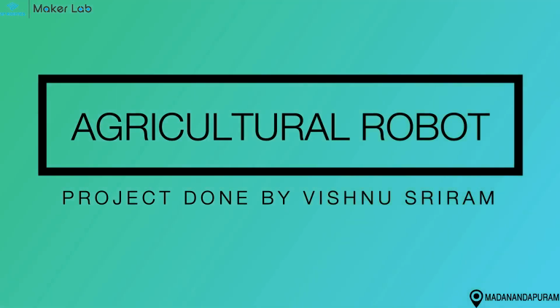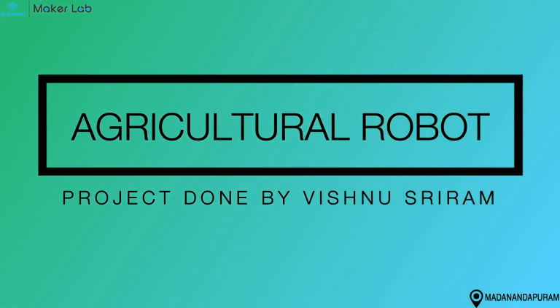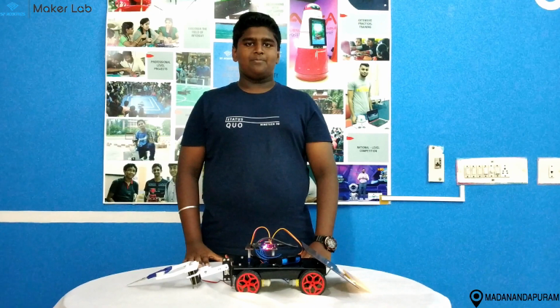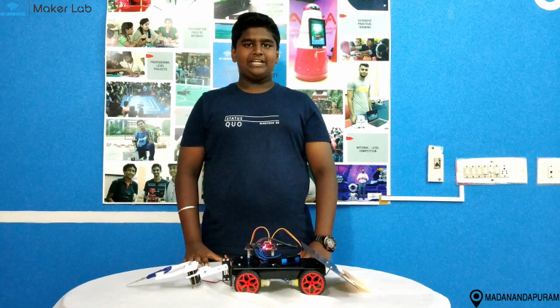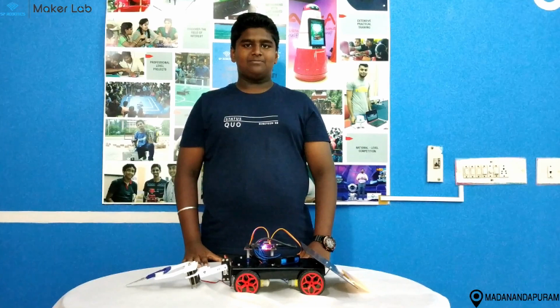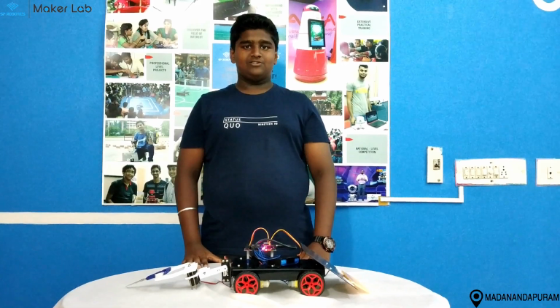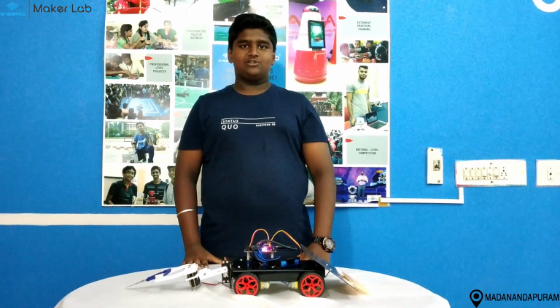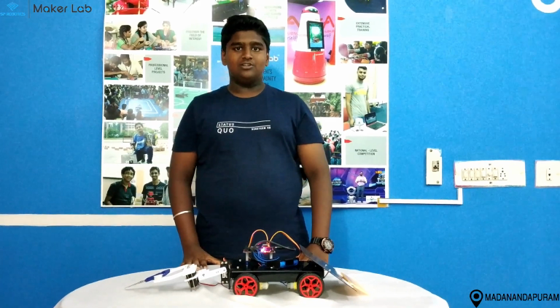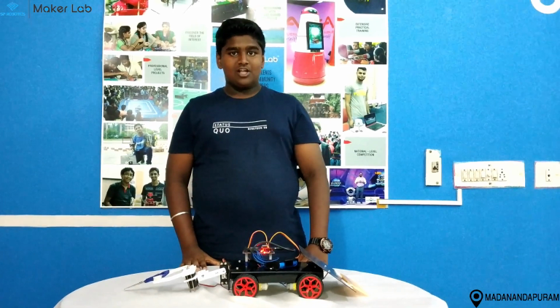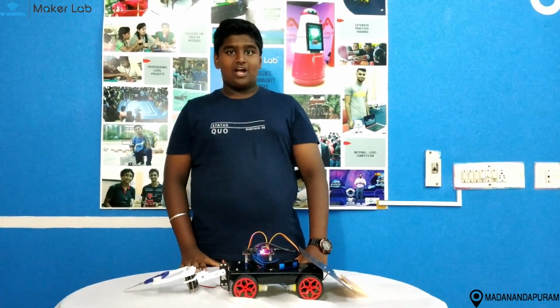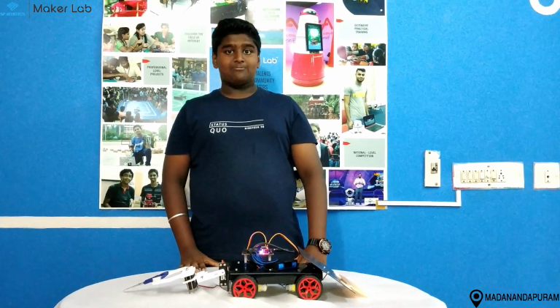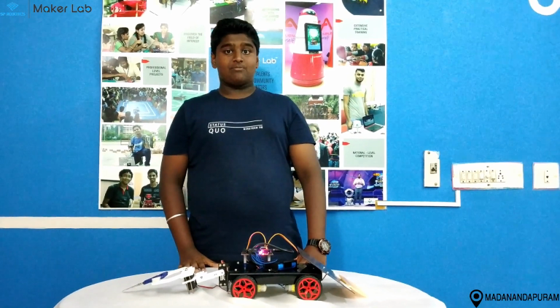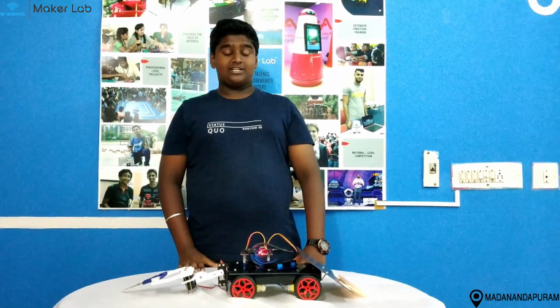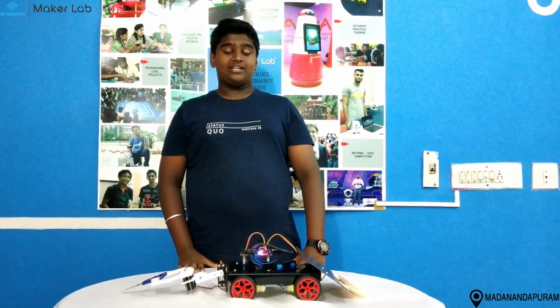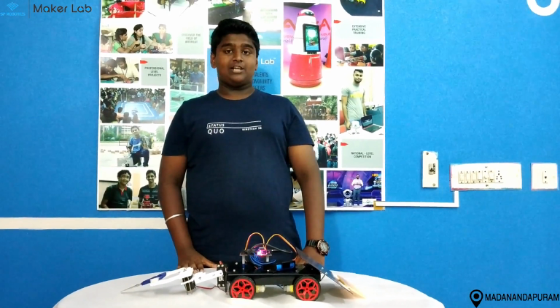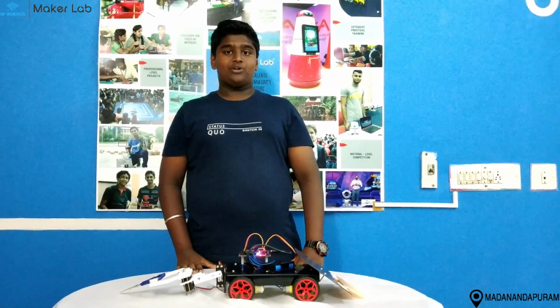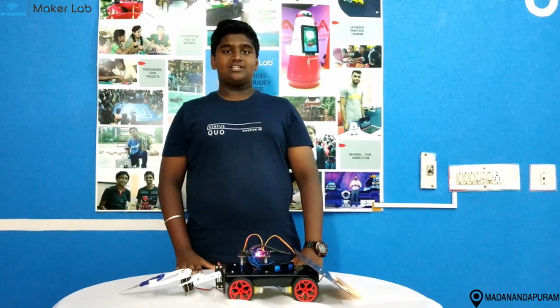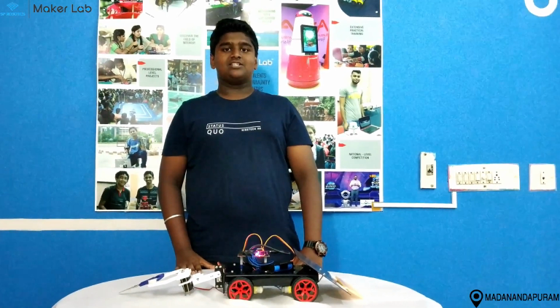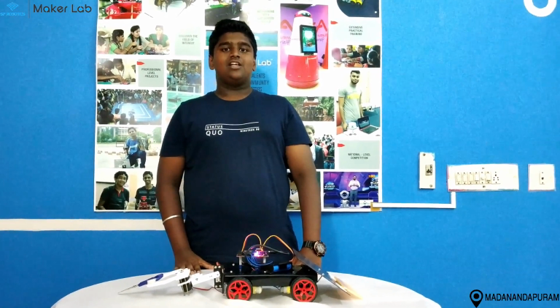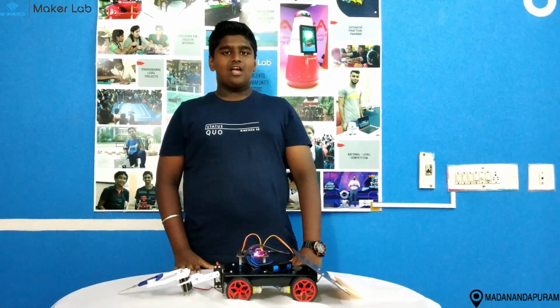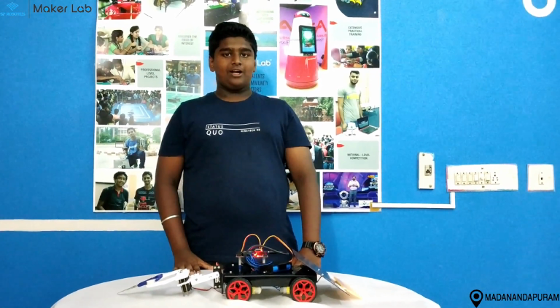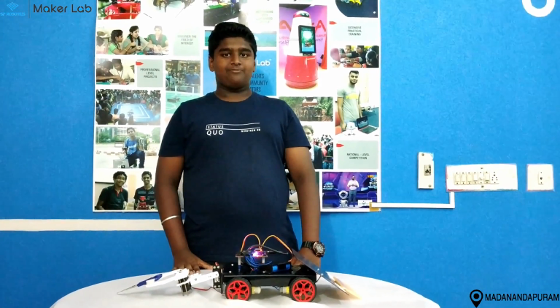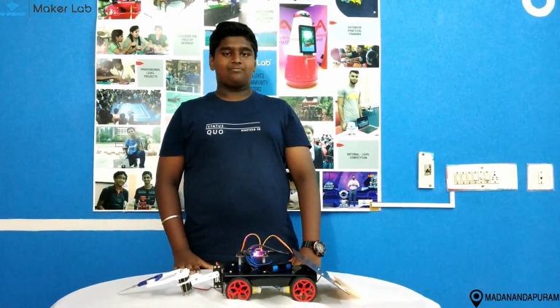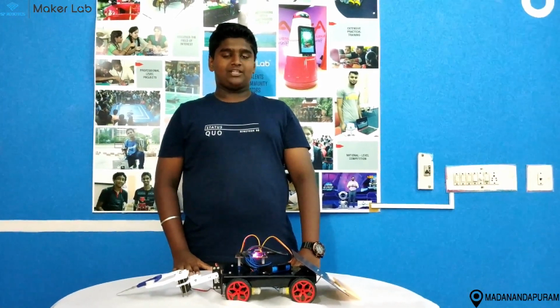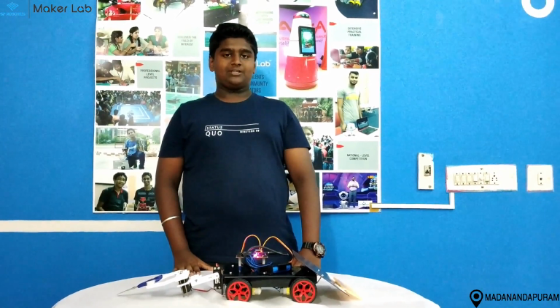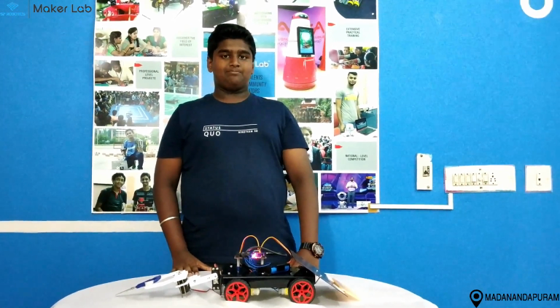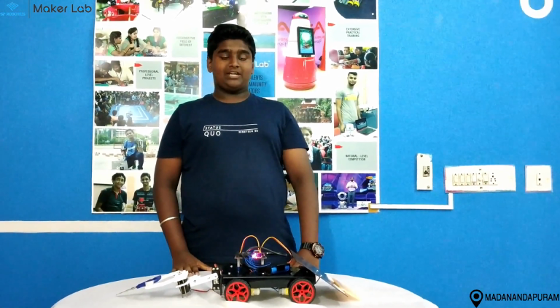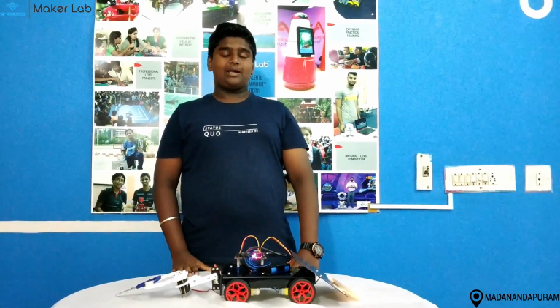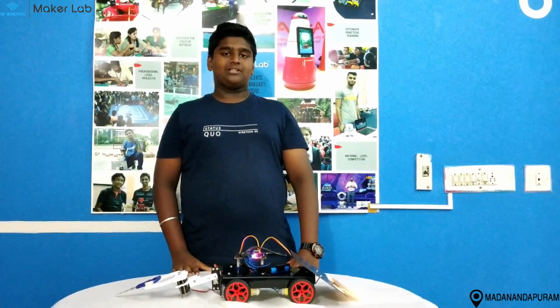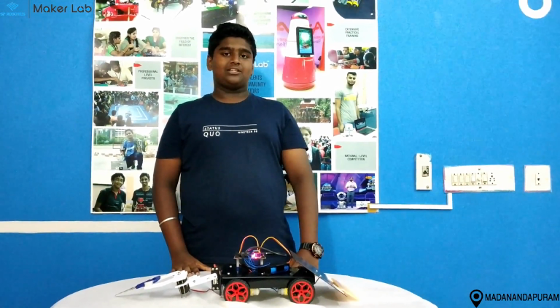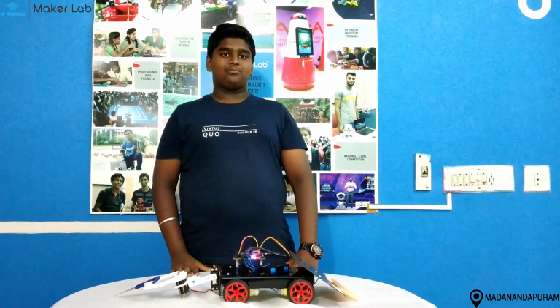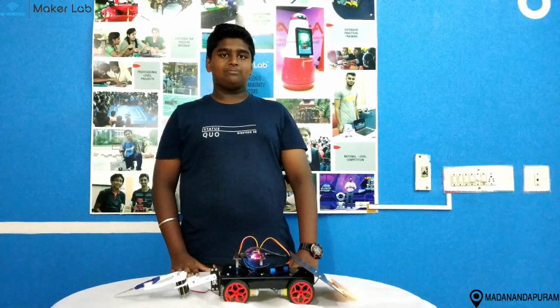My name is Vishnu. I am selling an LMOS. I am from Mekala Madanandpuram.